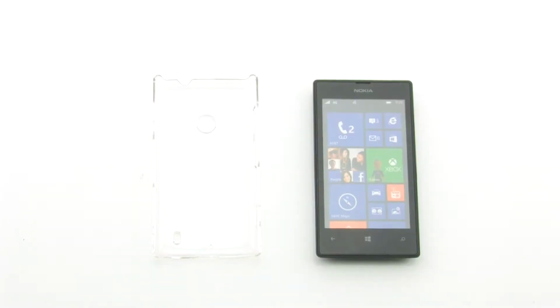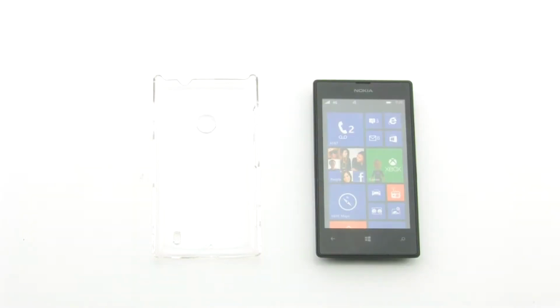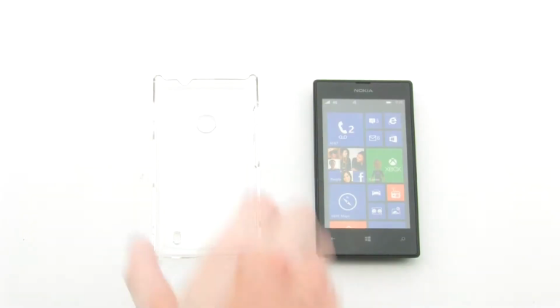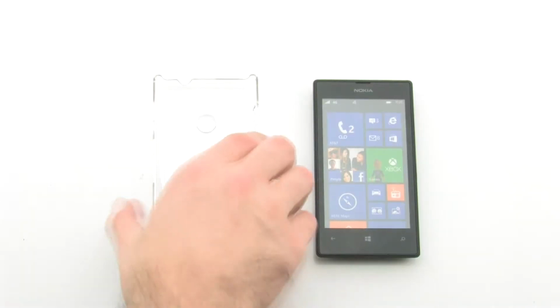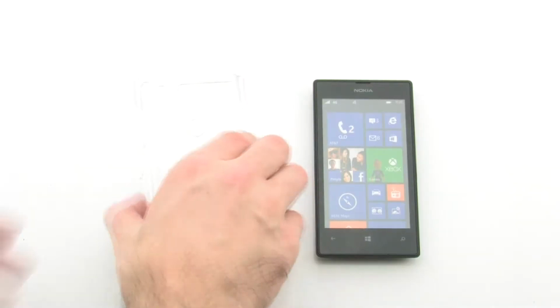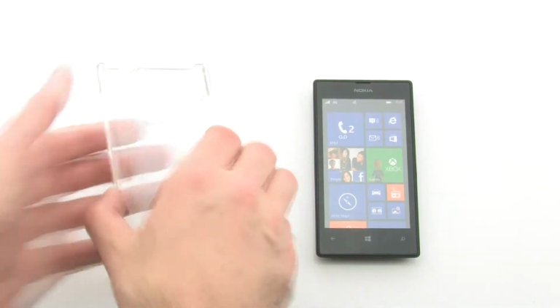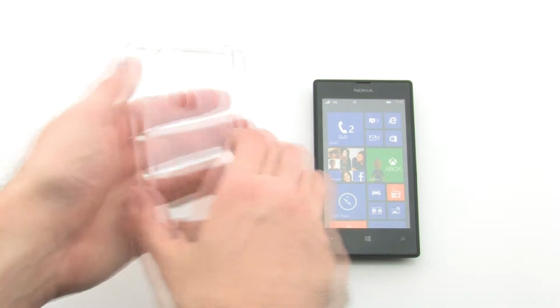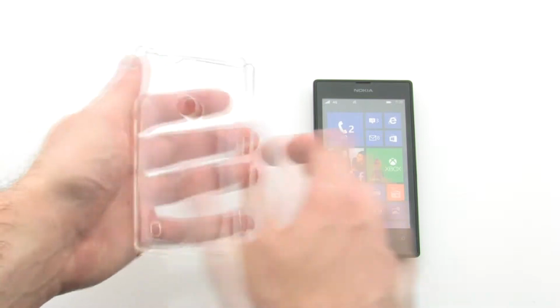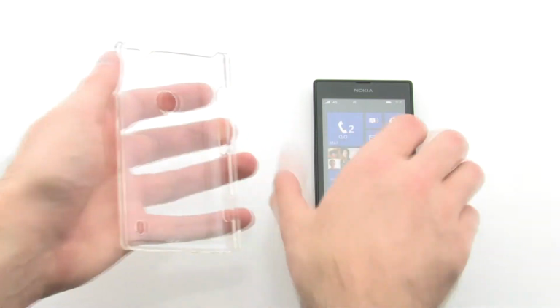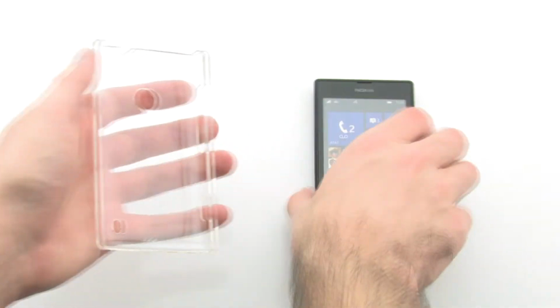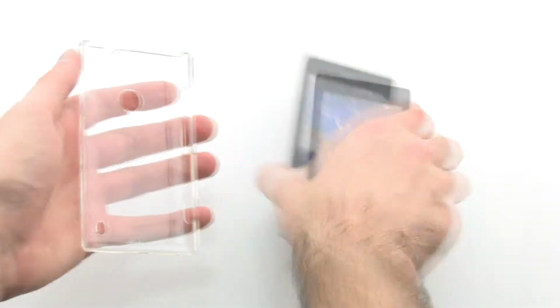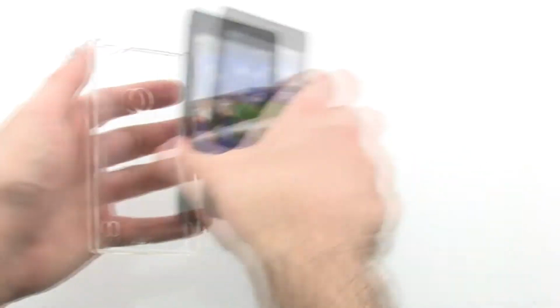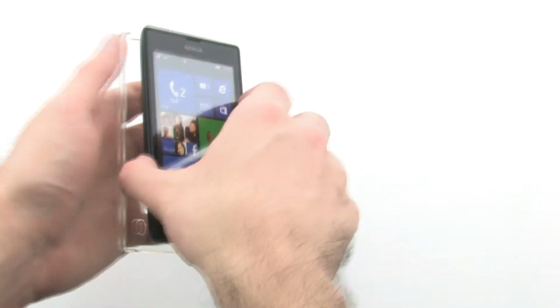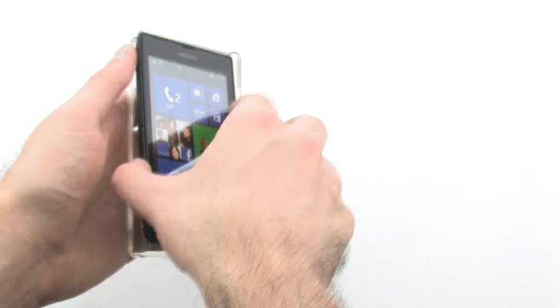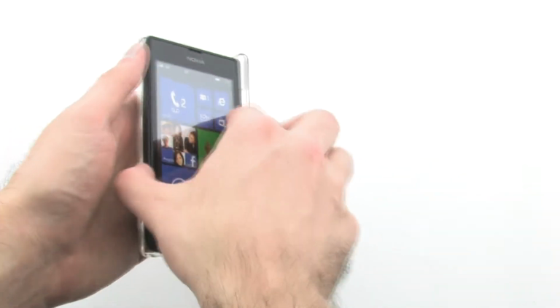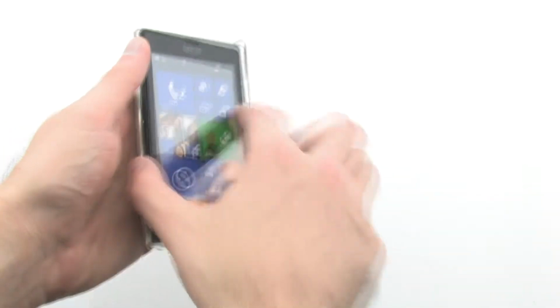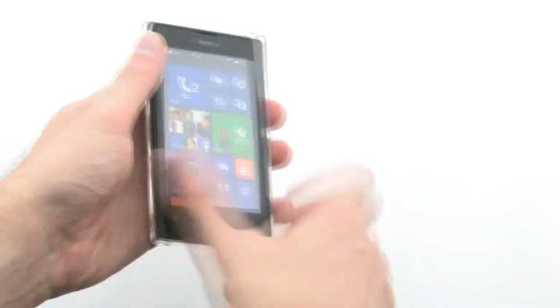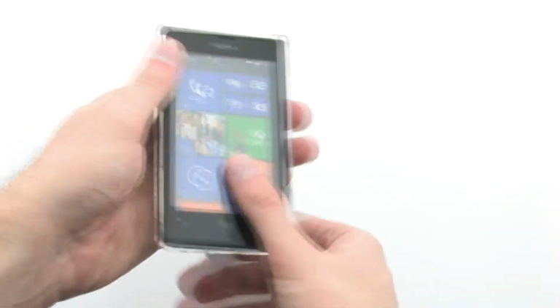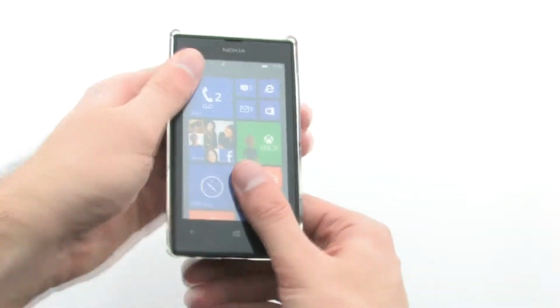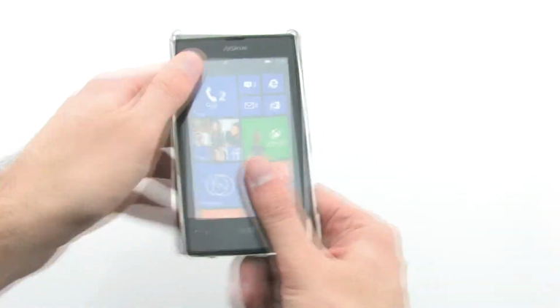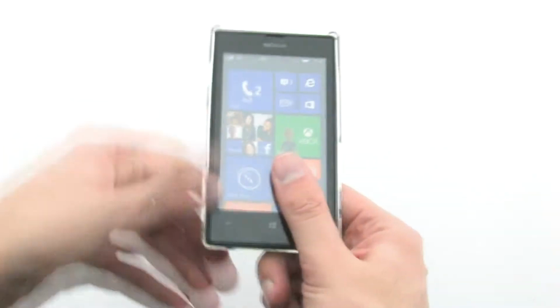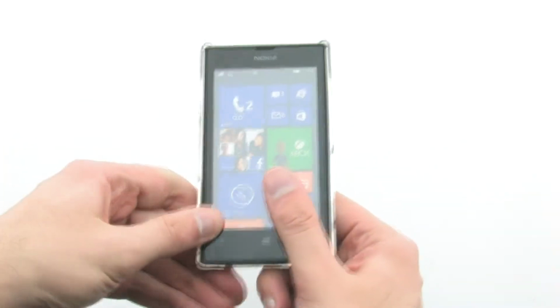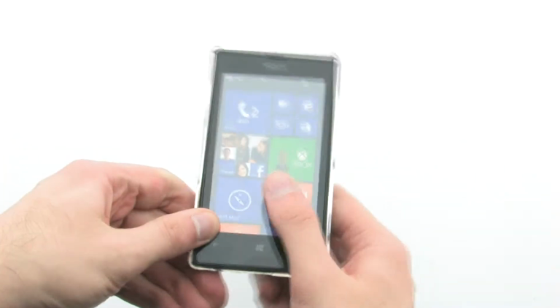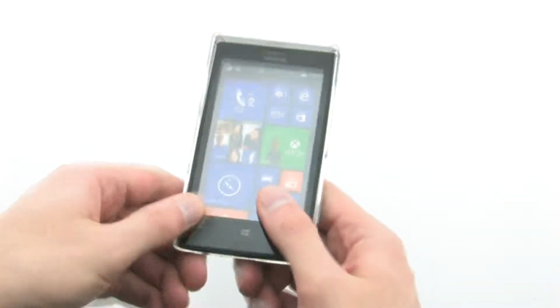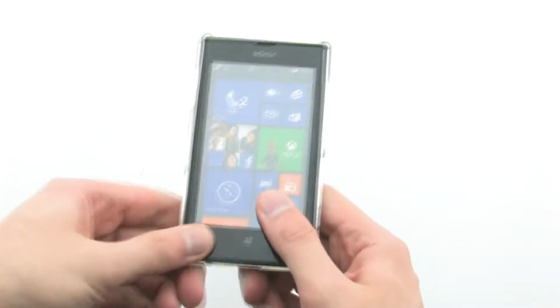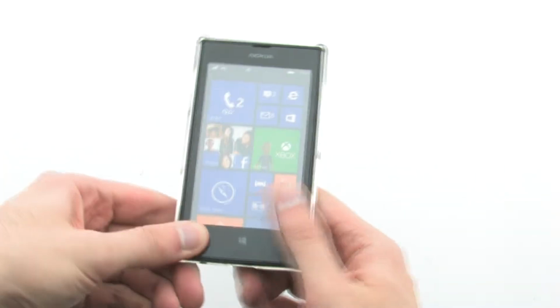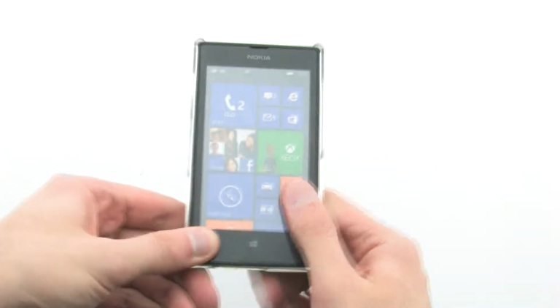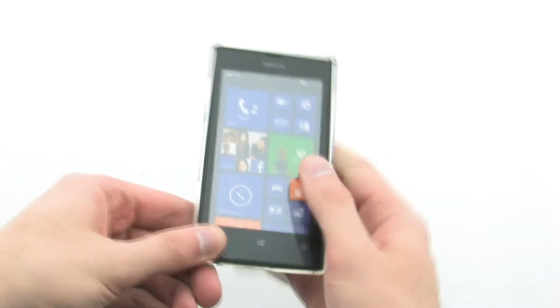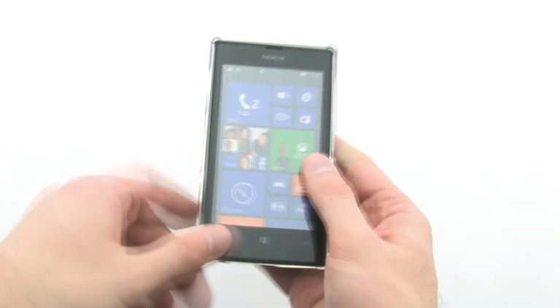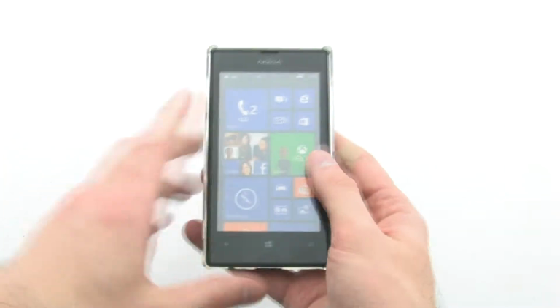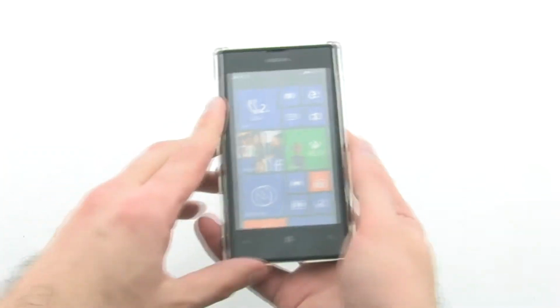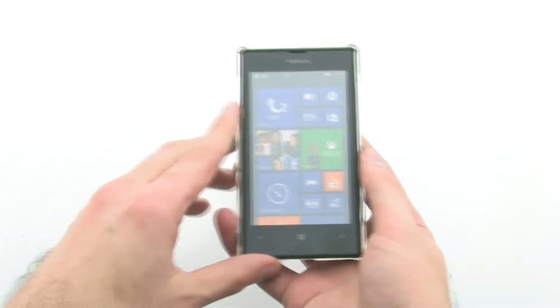To install the case, slide the right side of the phone into the case, then press down firmly on the left hand side.